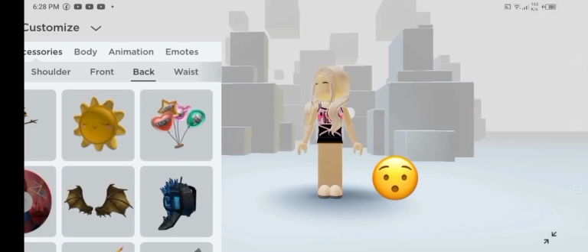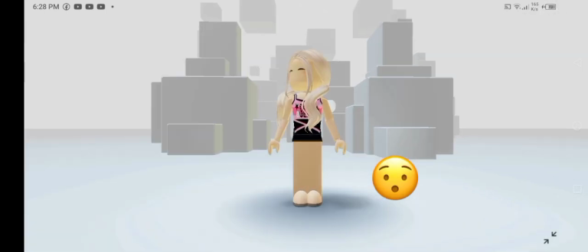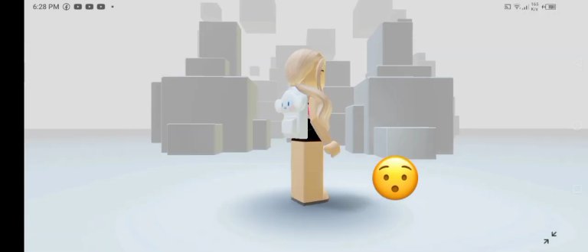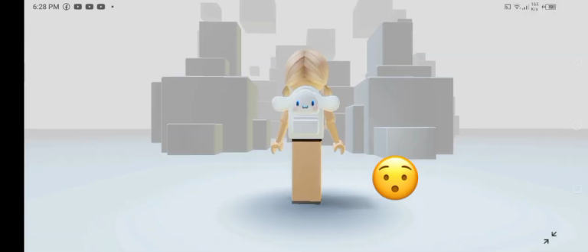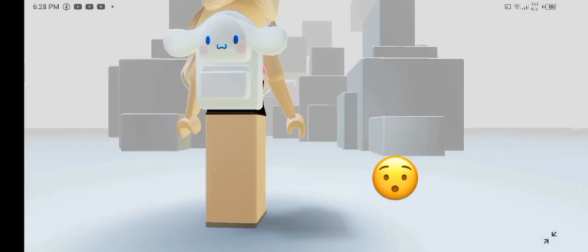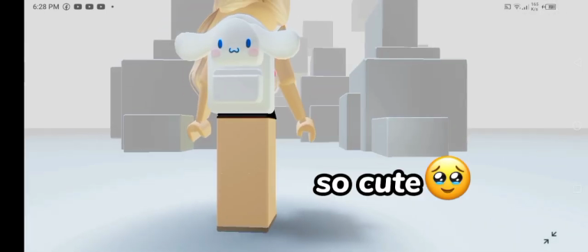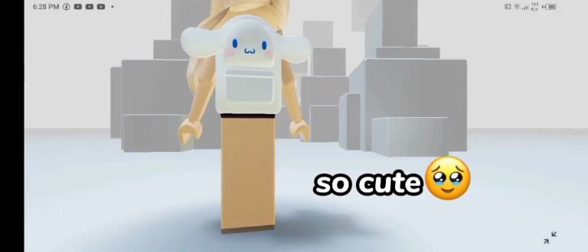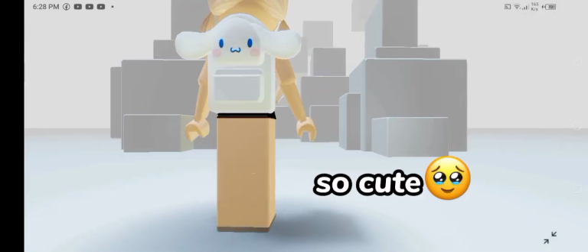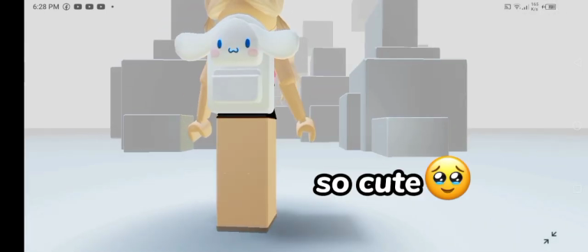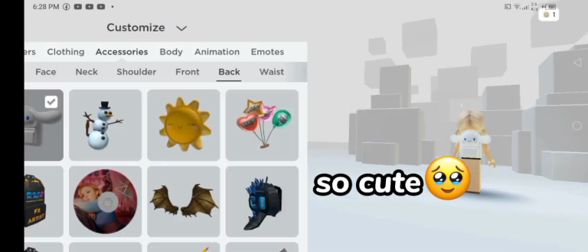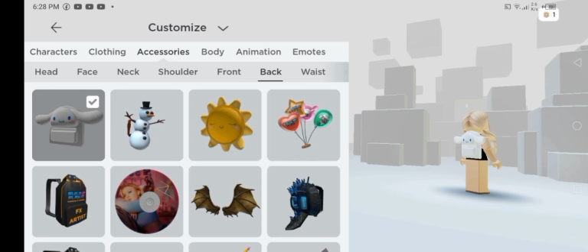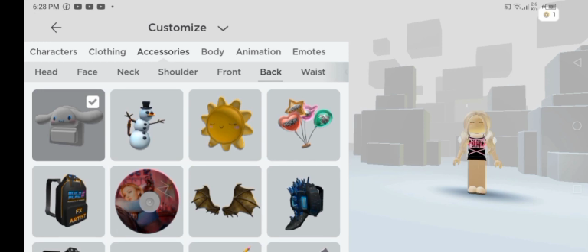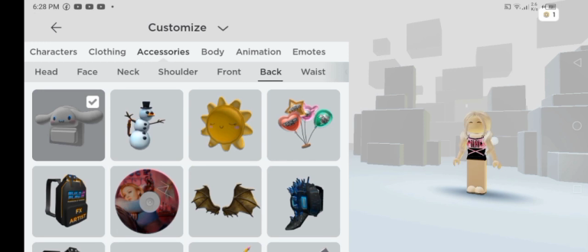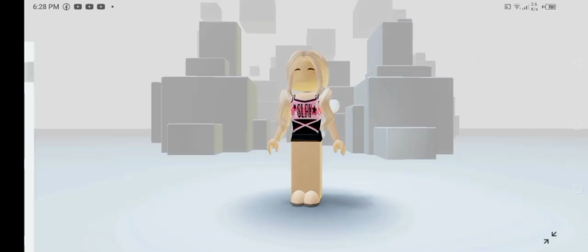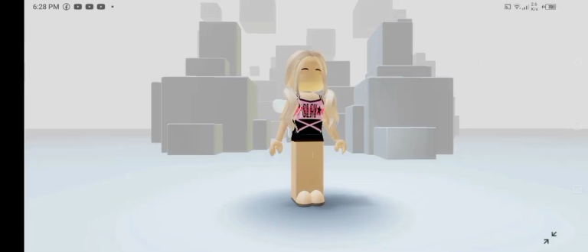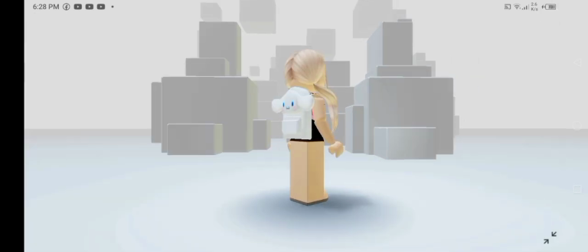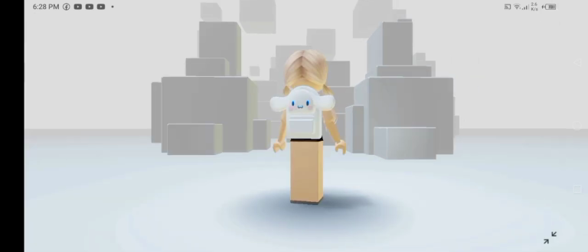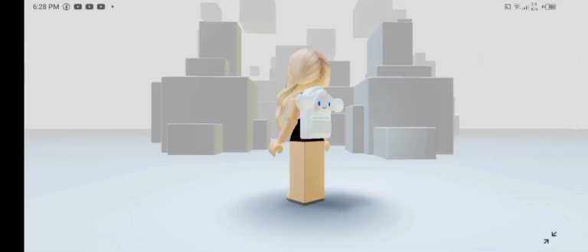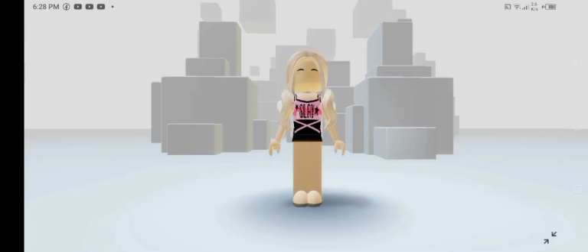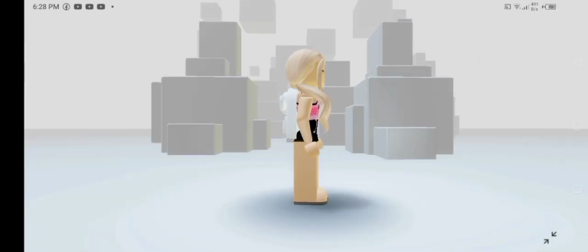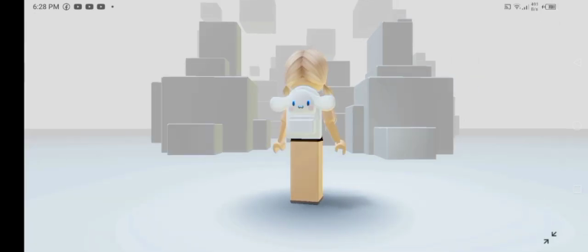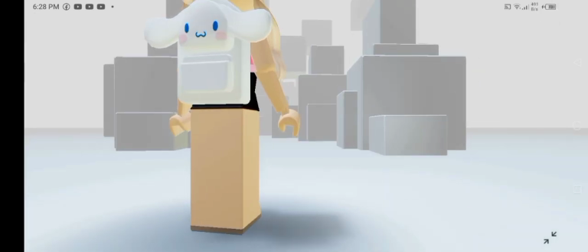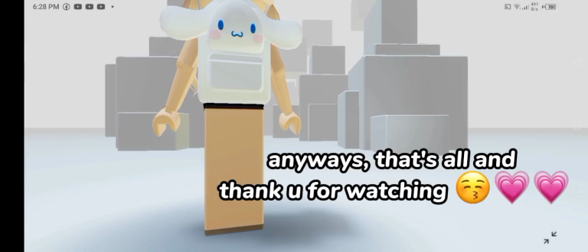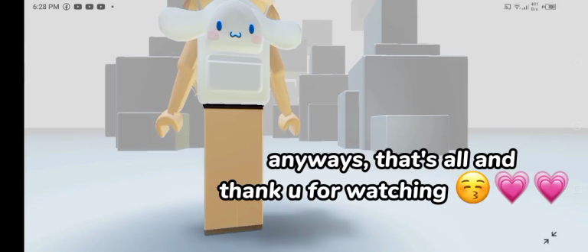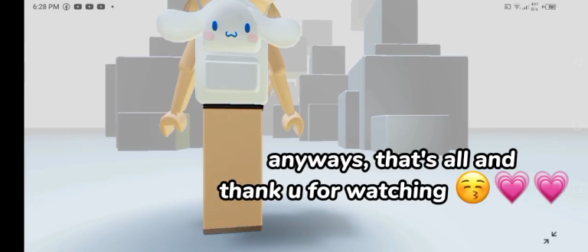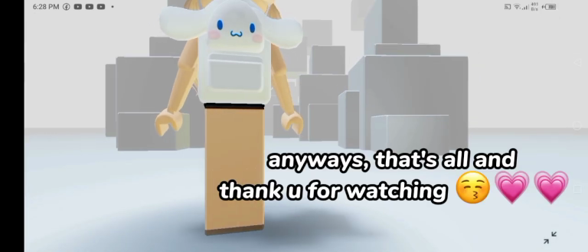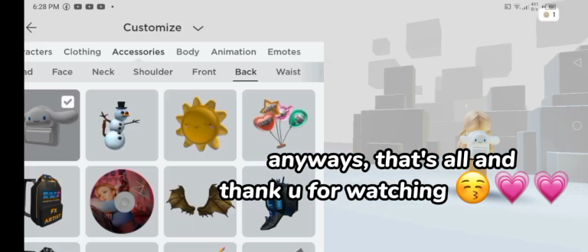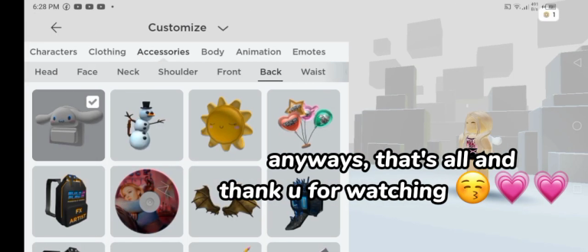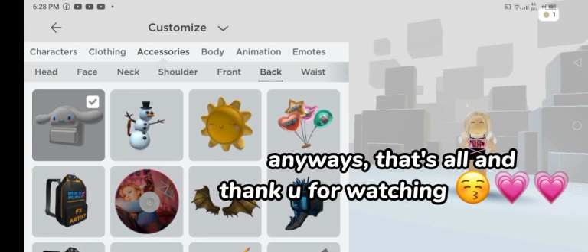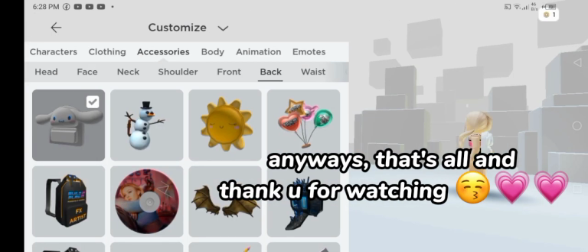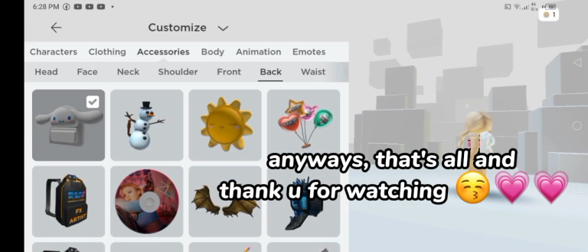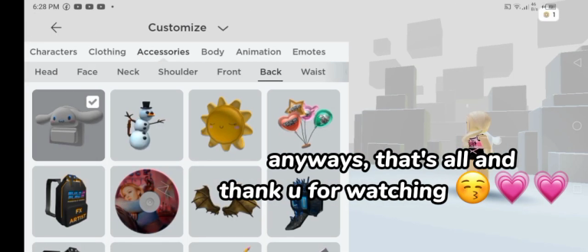So cute! Anyways, that's all and thank you for watching.